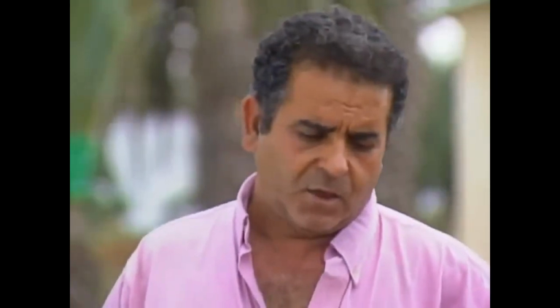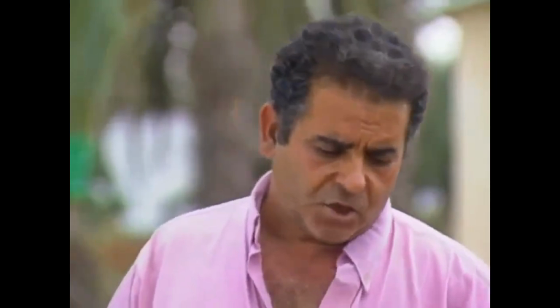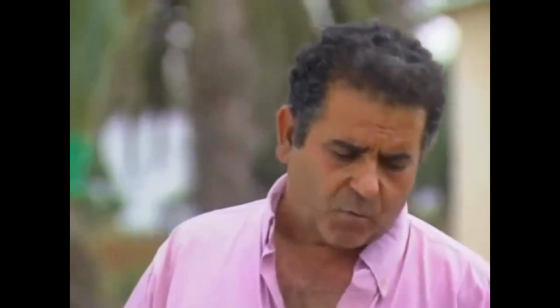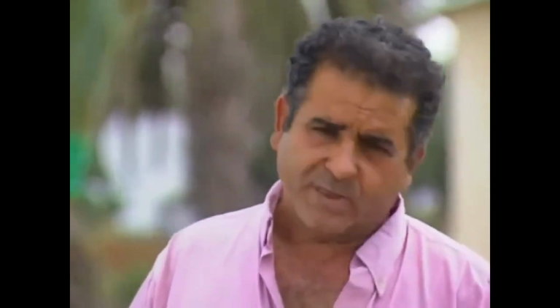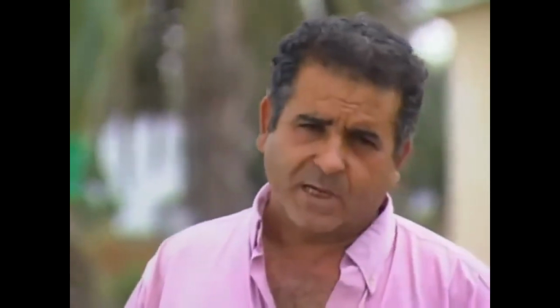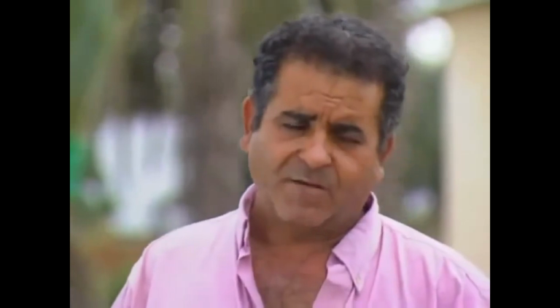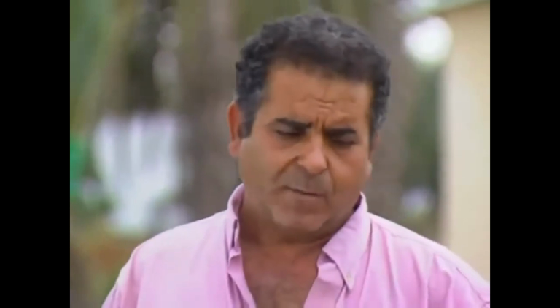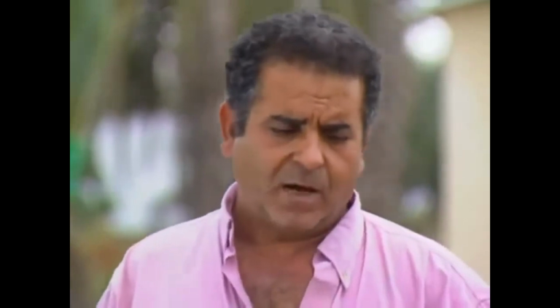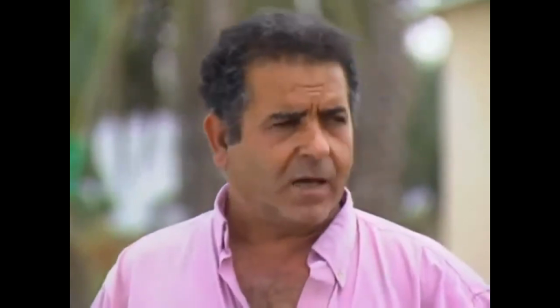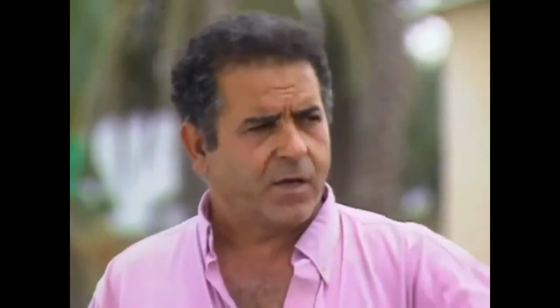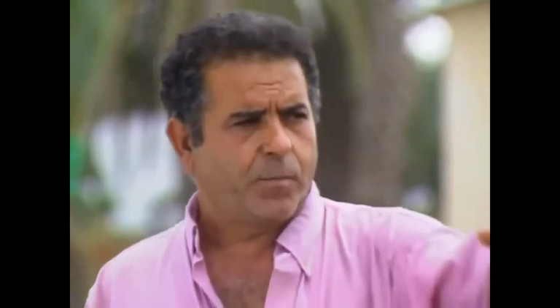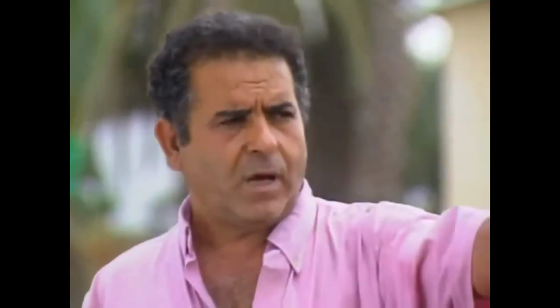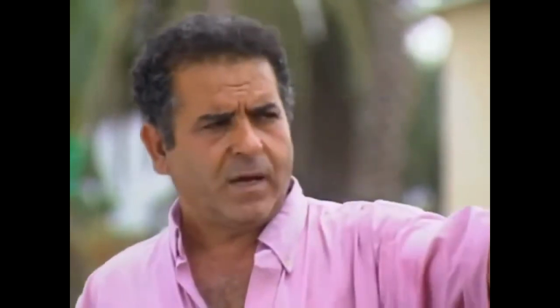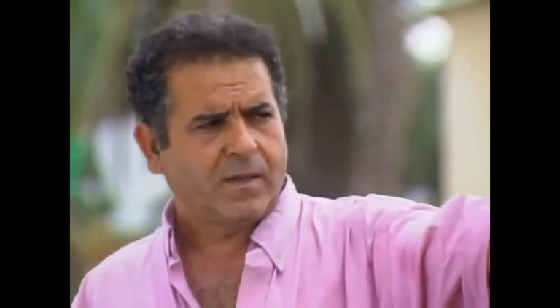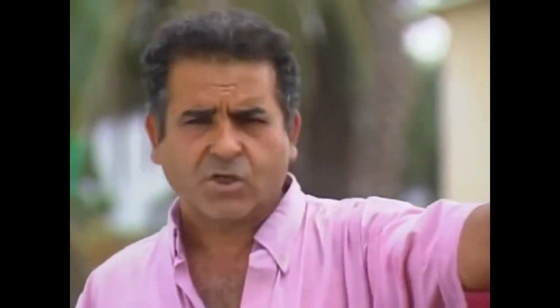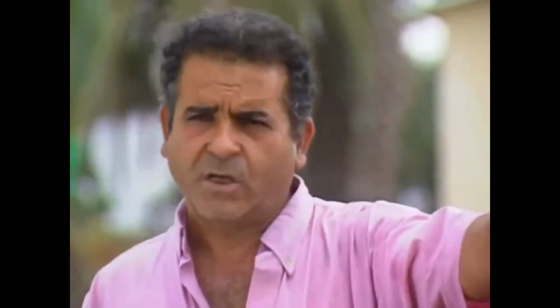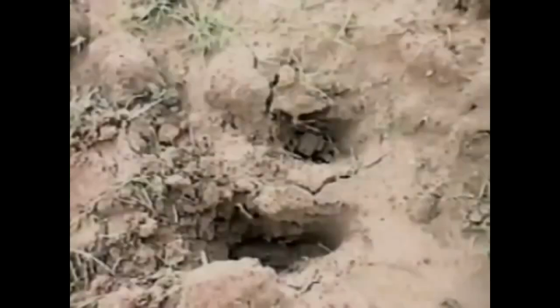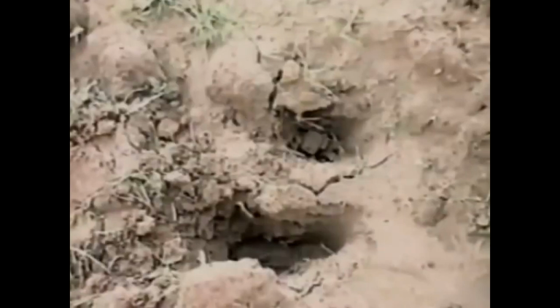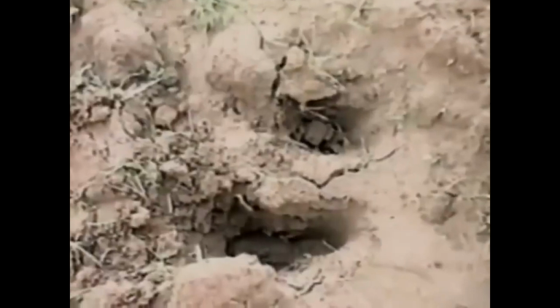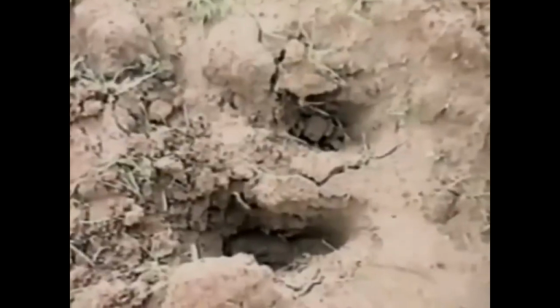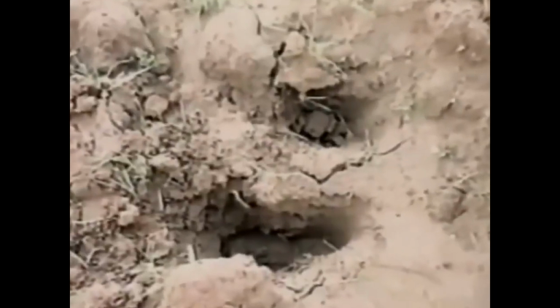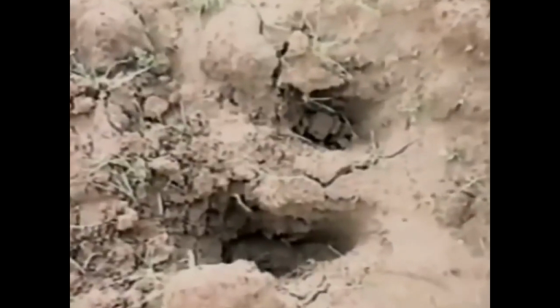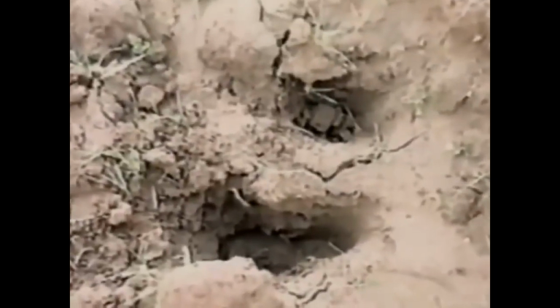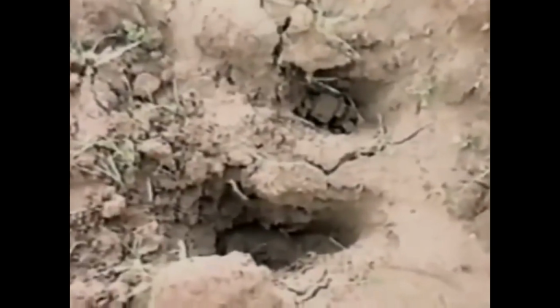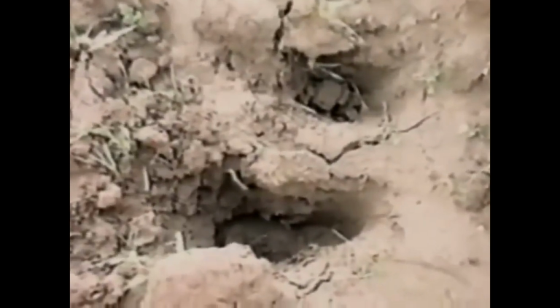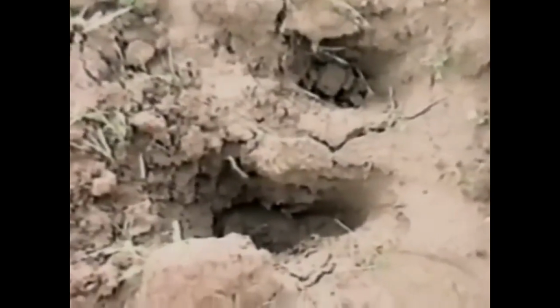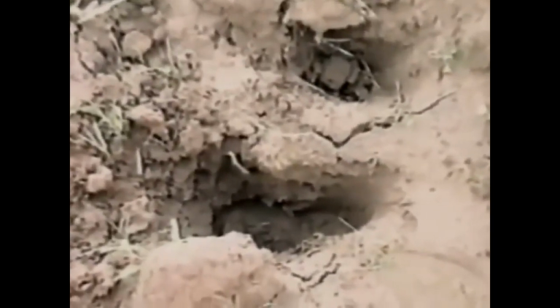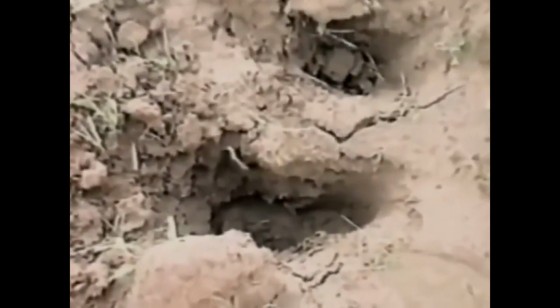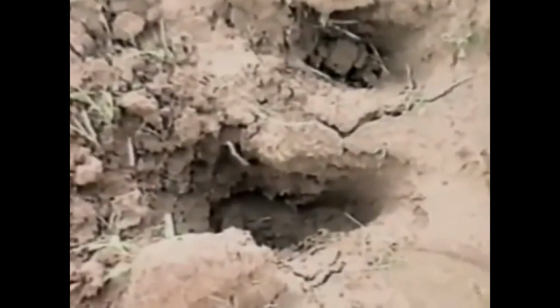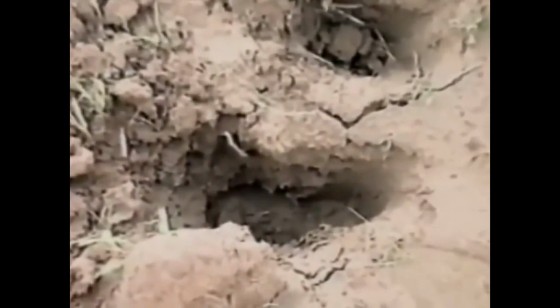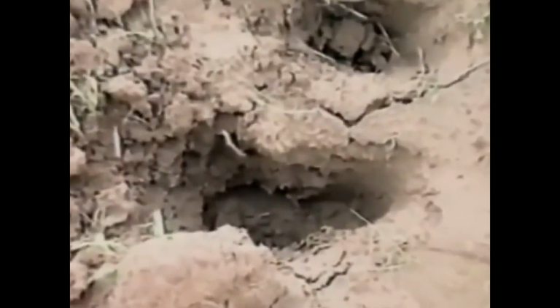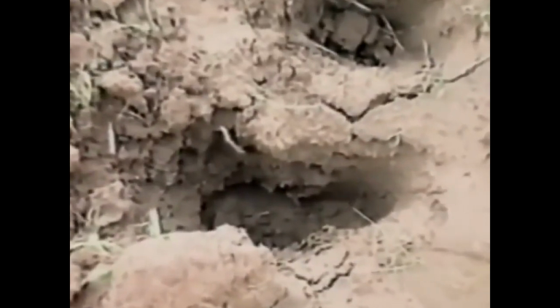The tracks led right across my field. Many of them were 14 inches deep.